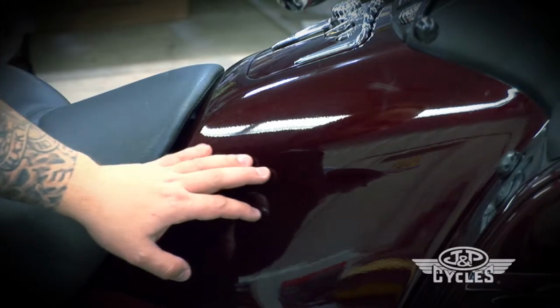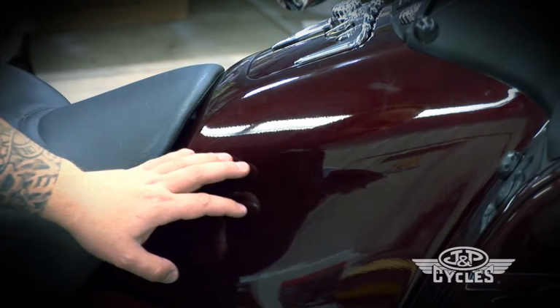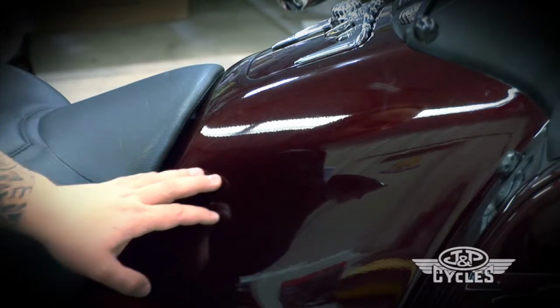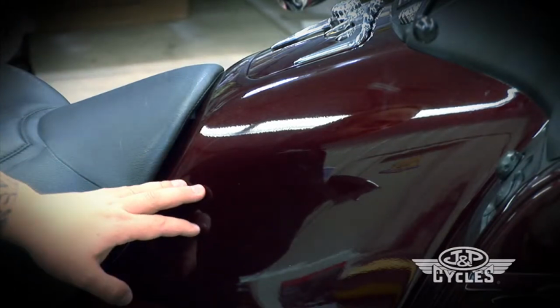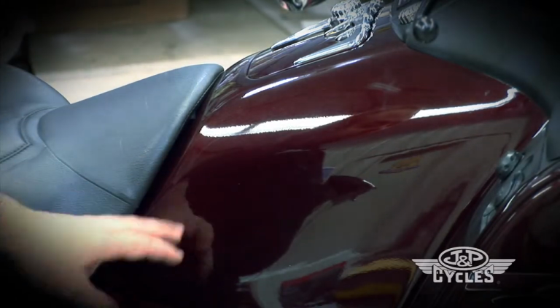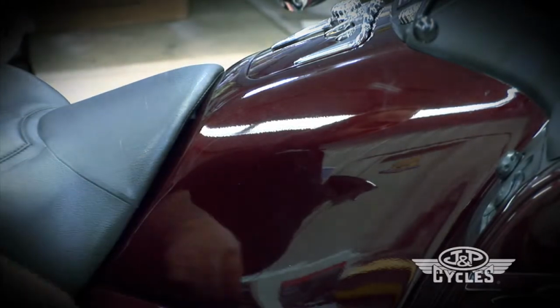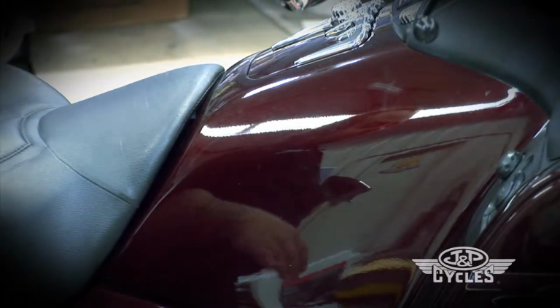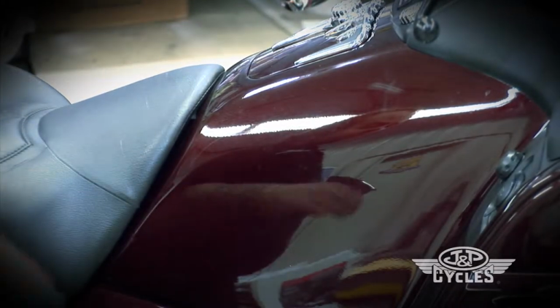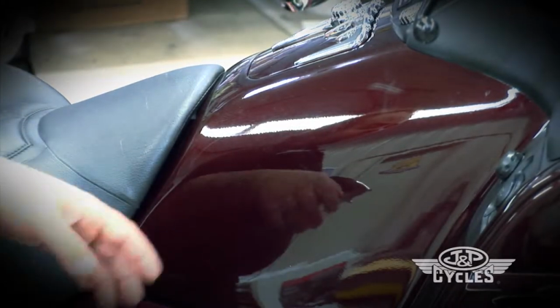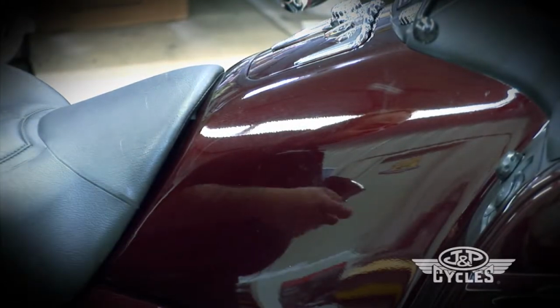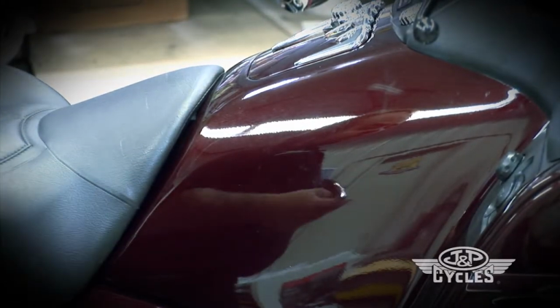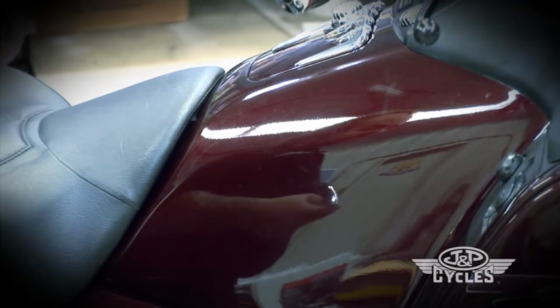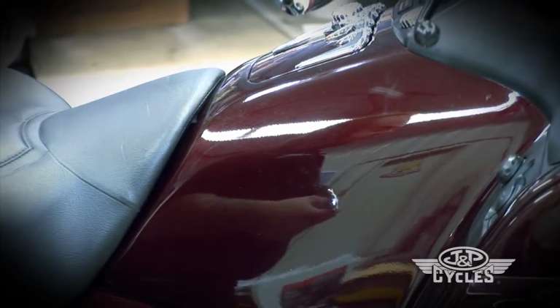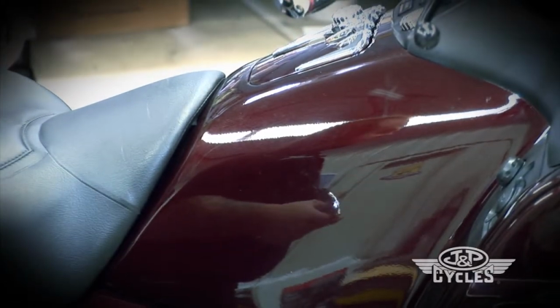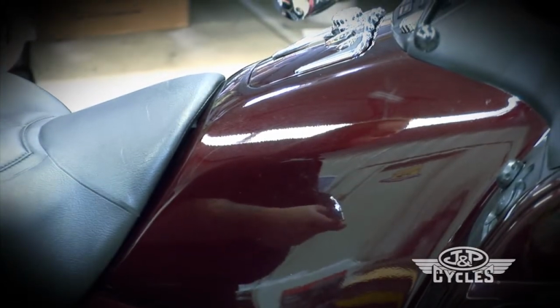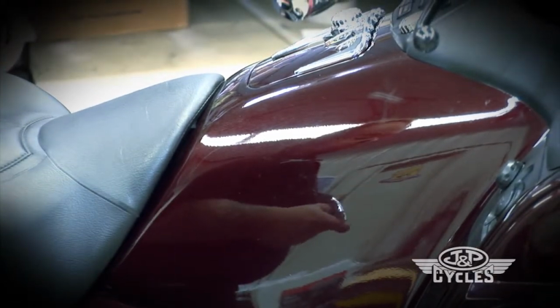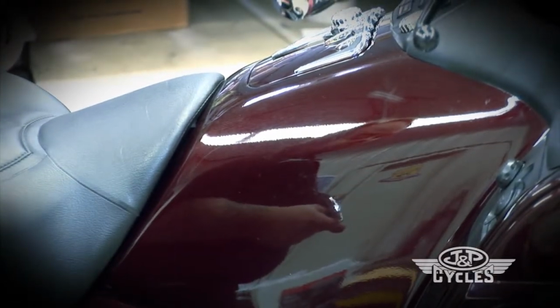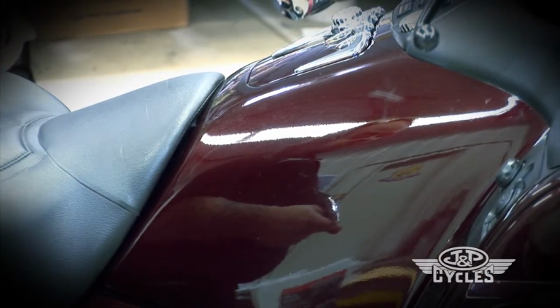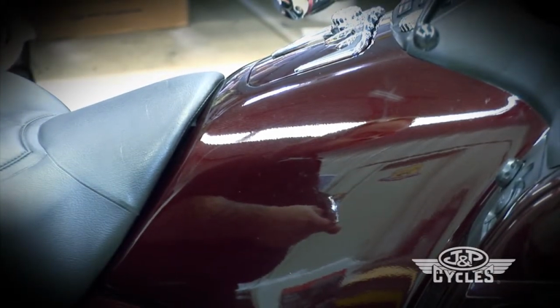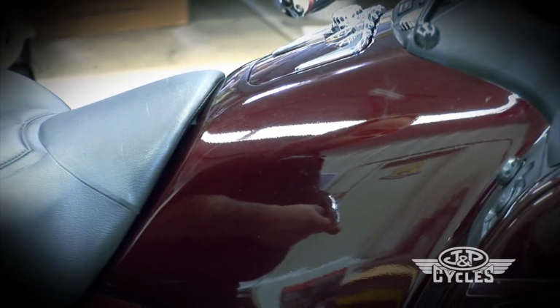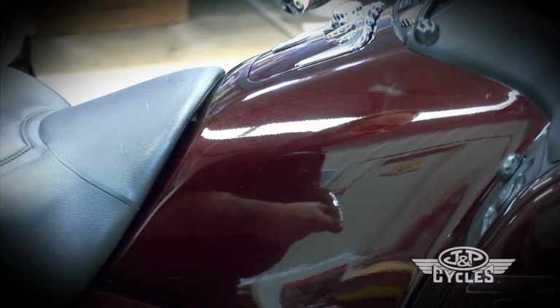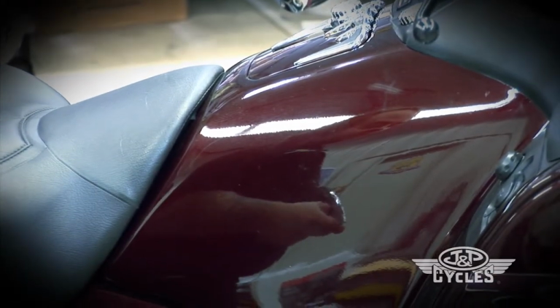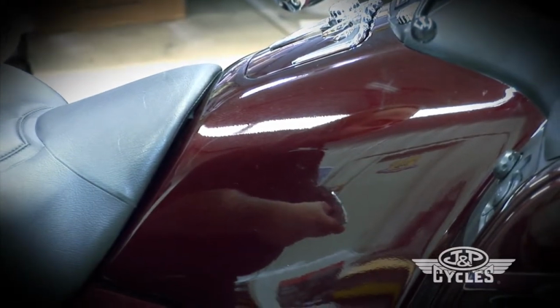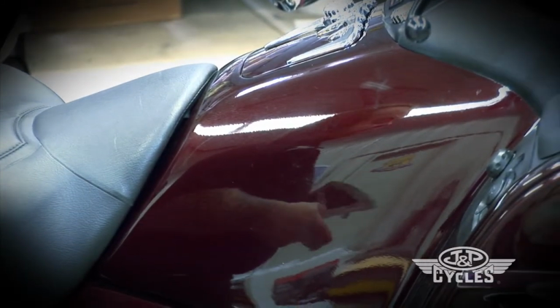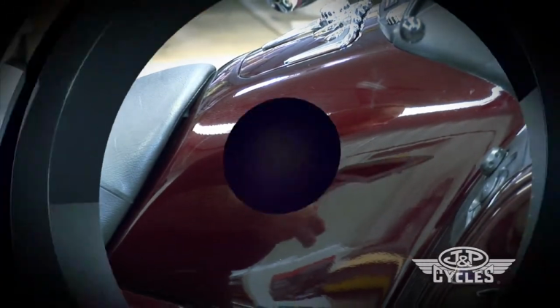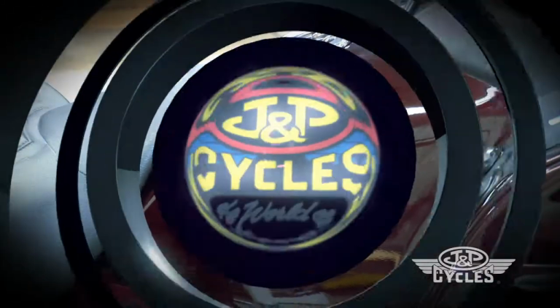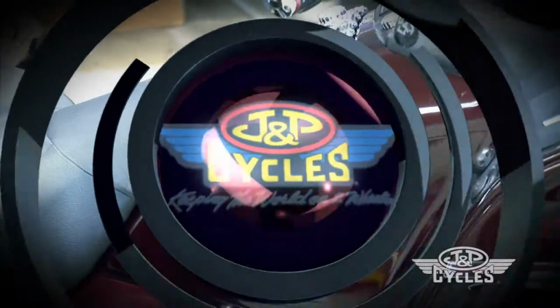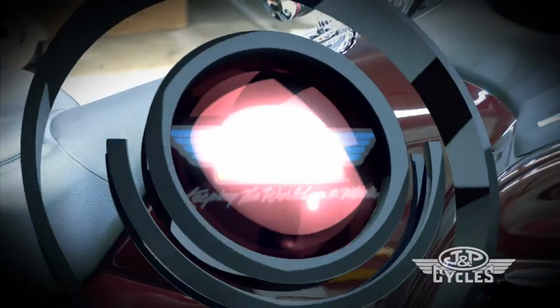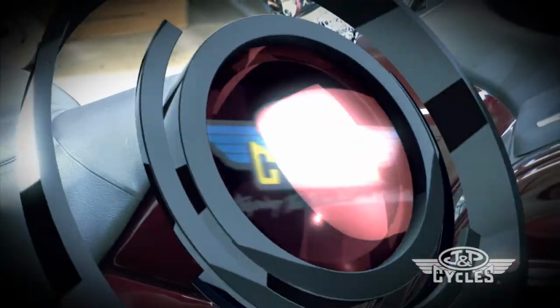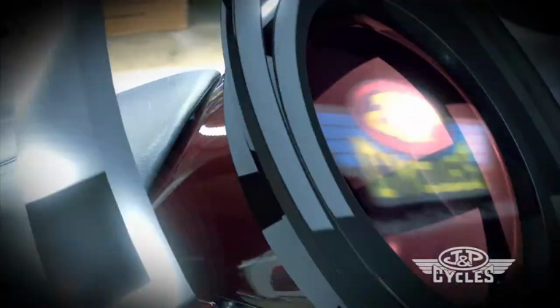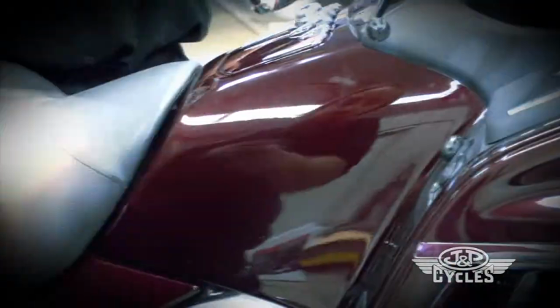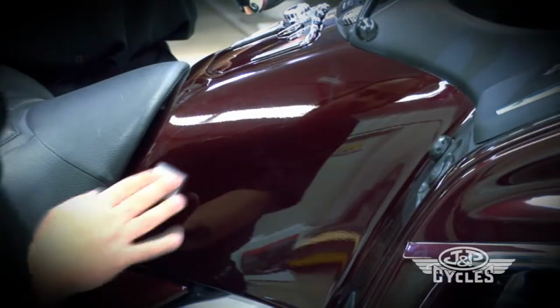Now I'm going to go ahead and wipe the tank down. We'll wait for it to dry and we'll come back and show you how to install it.